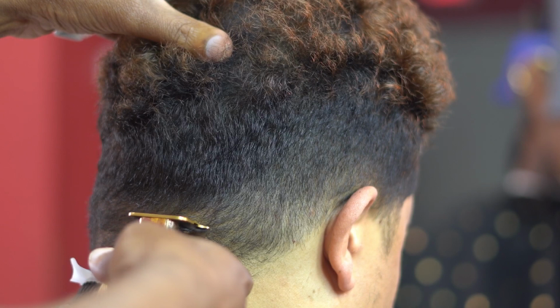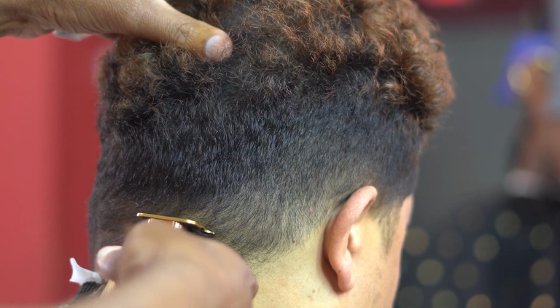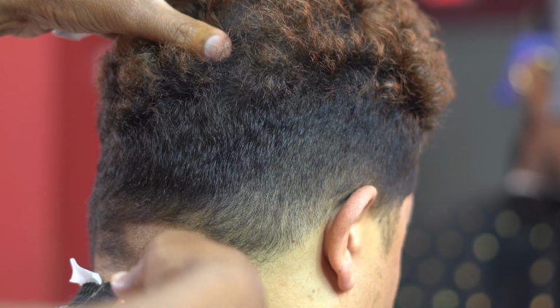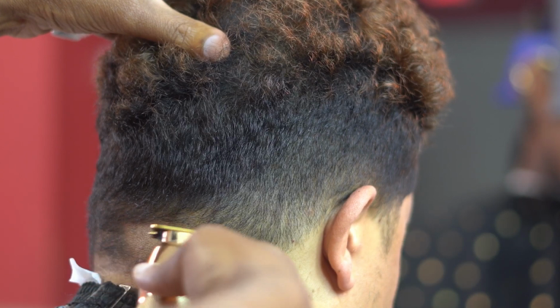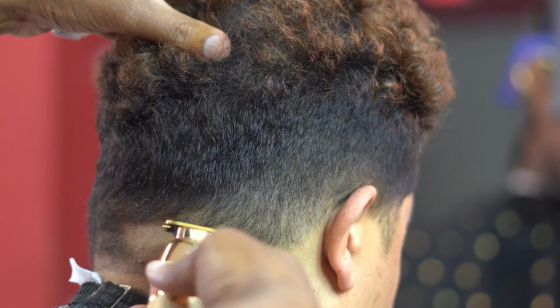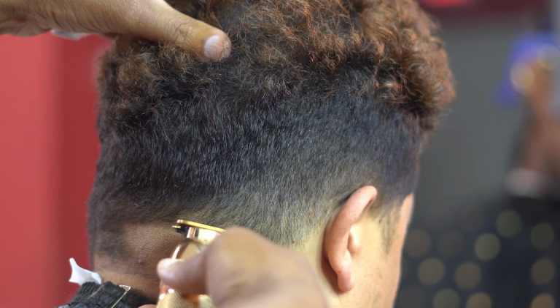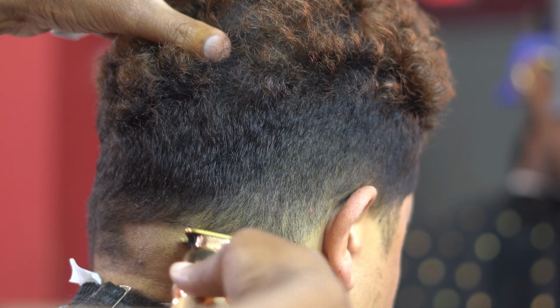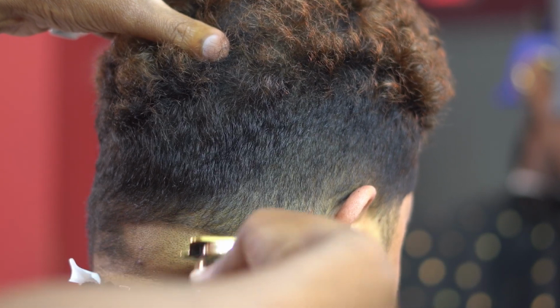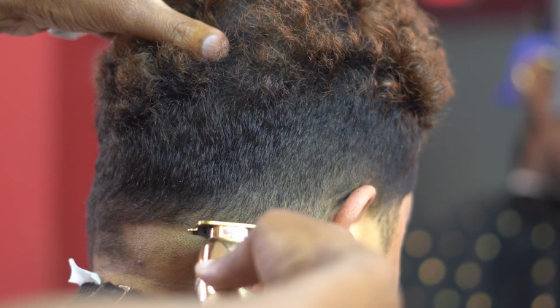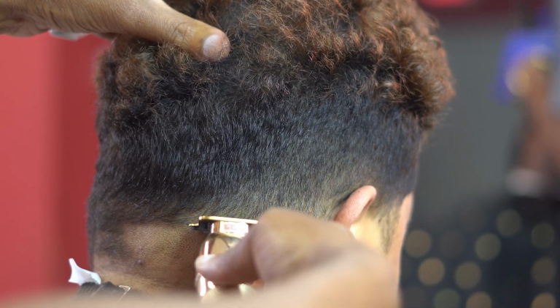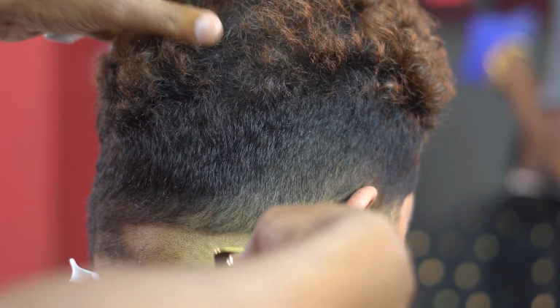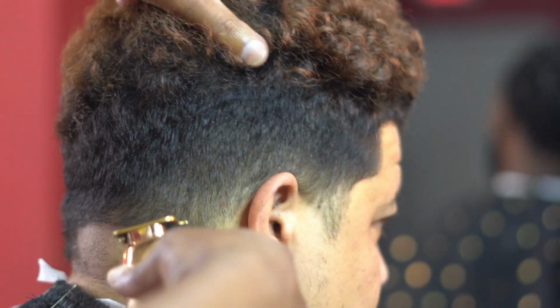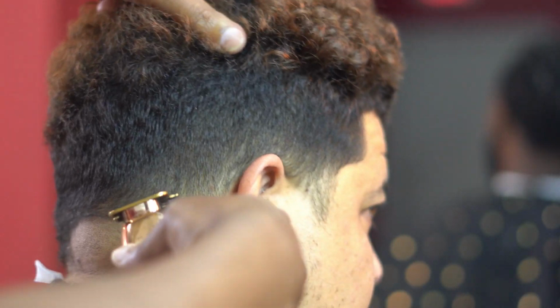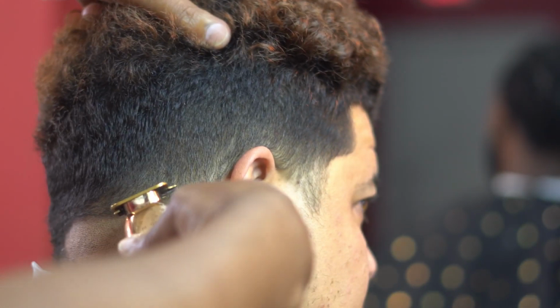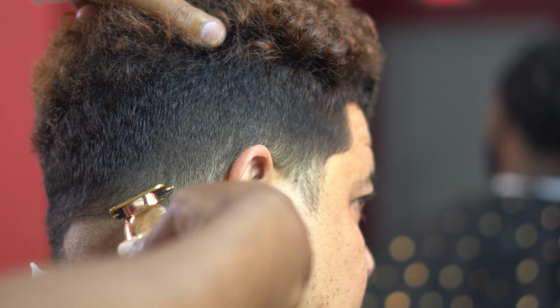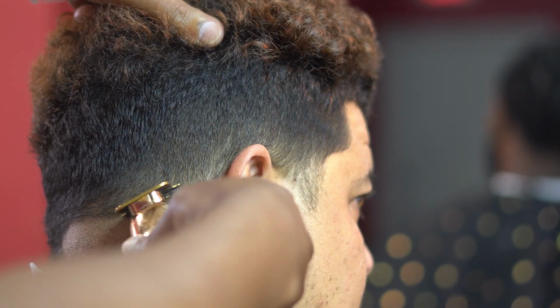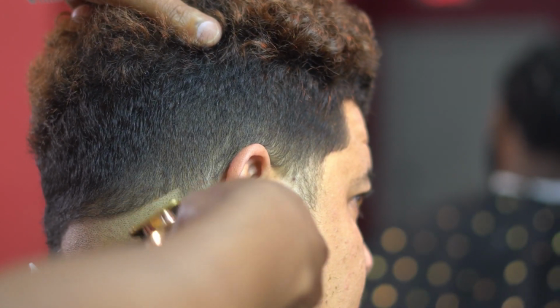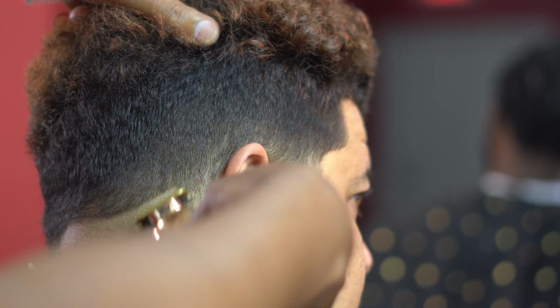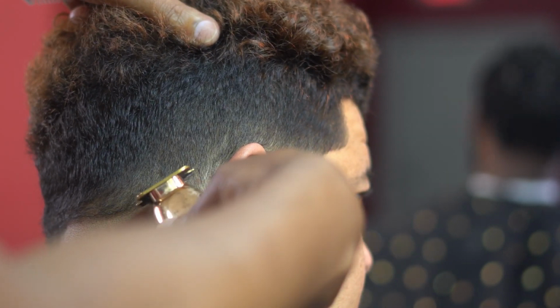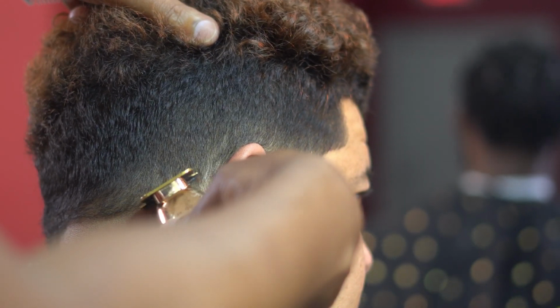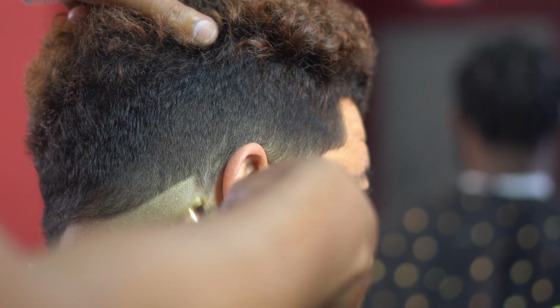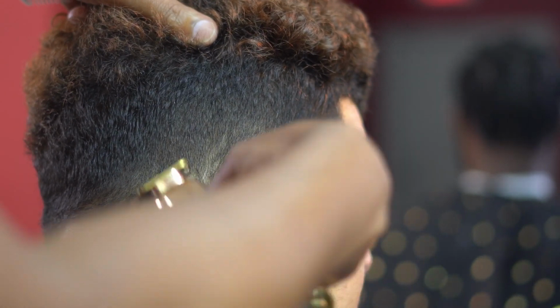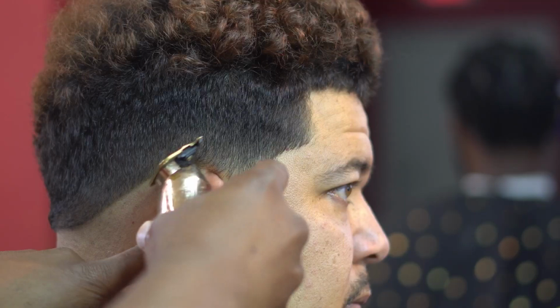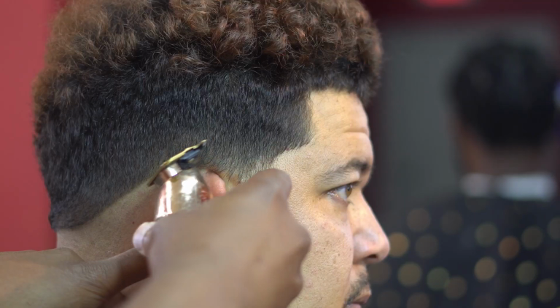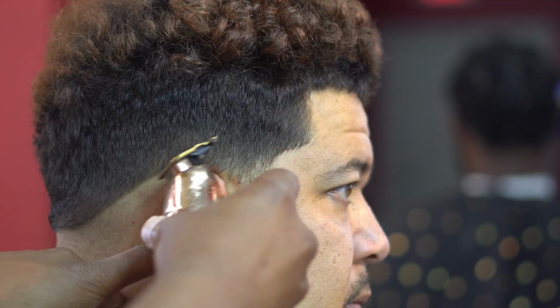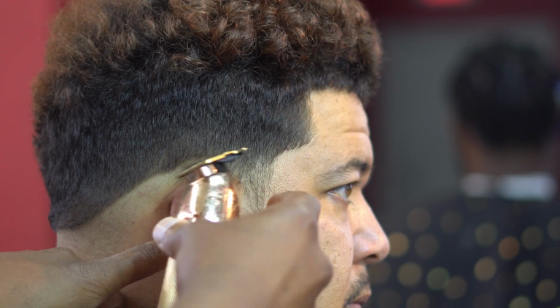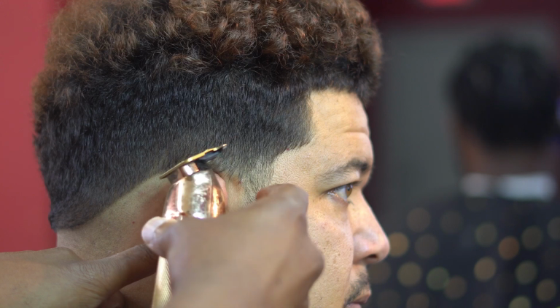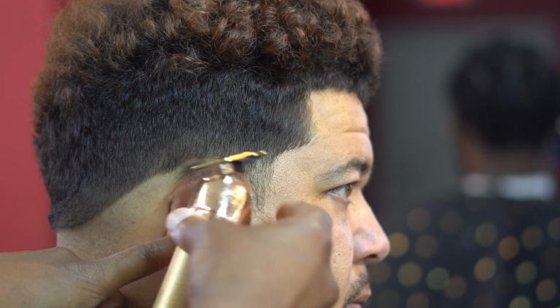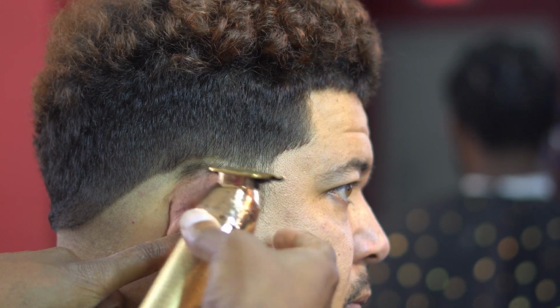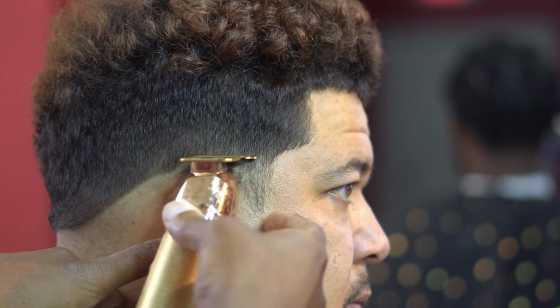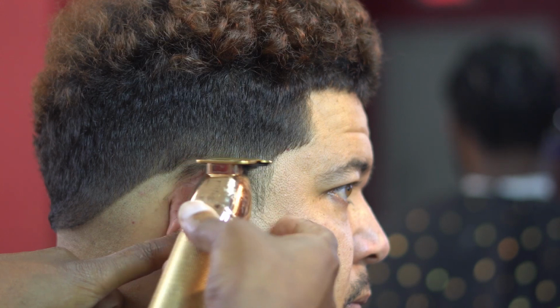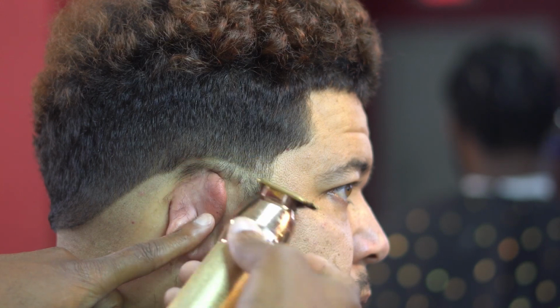When doing a drop fade it's important to start your guideline in the back, keeping it as low as possible to give yourself a lot of room for error.